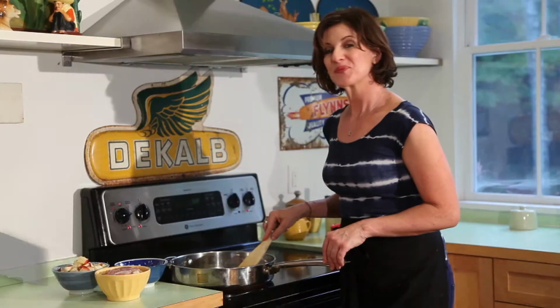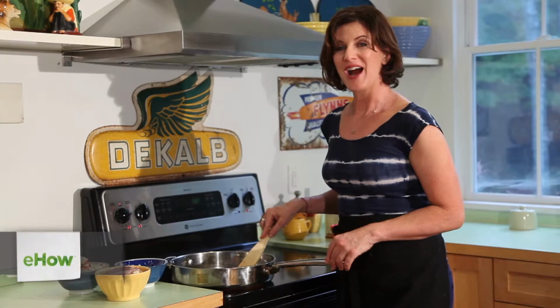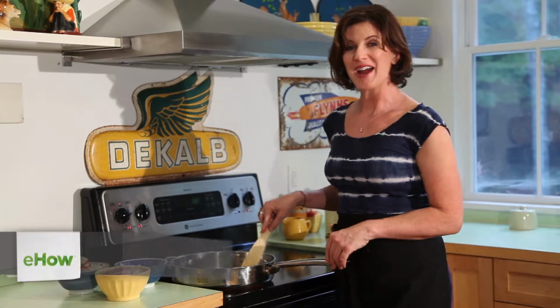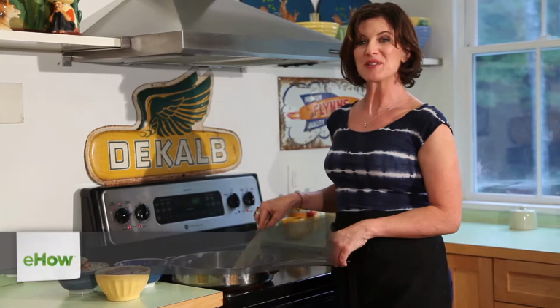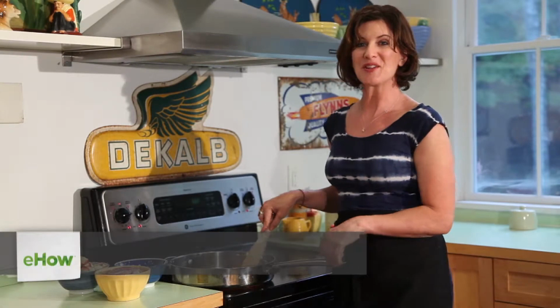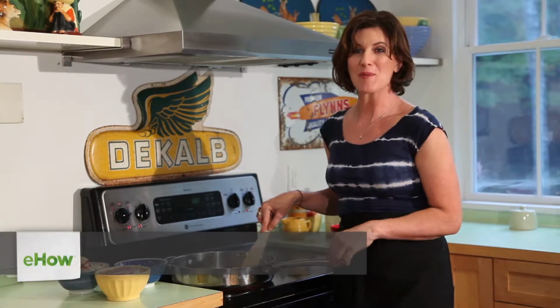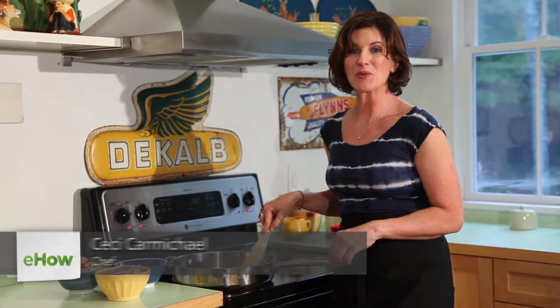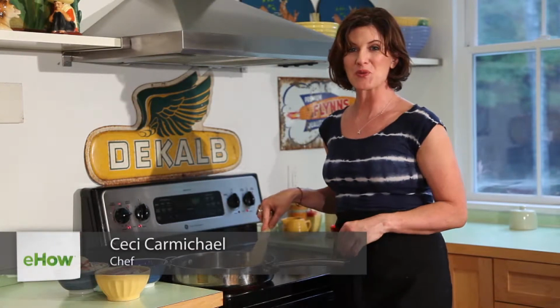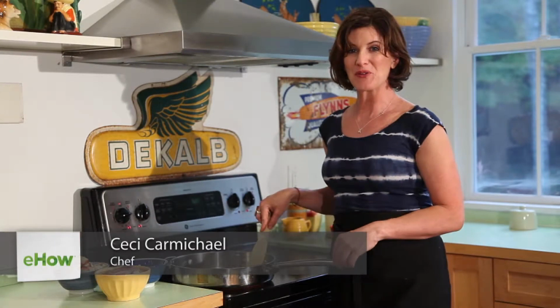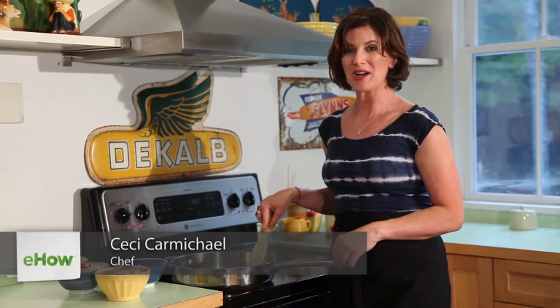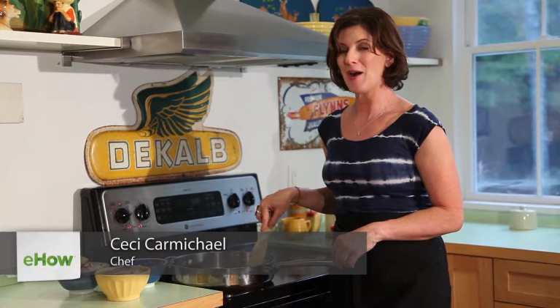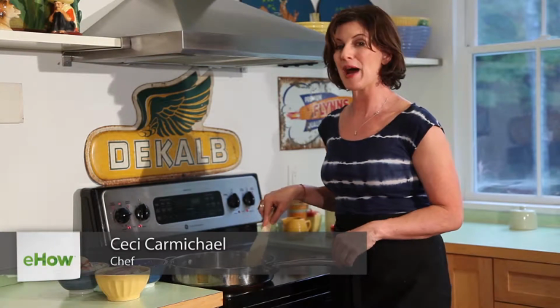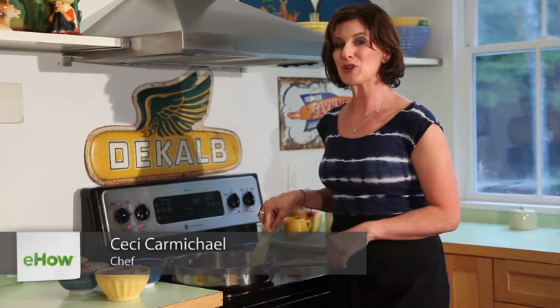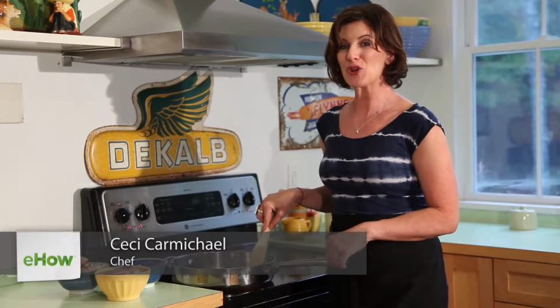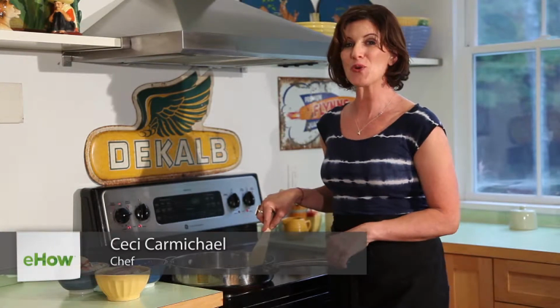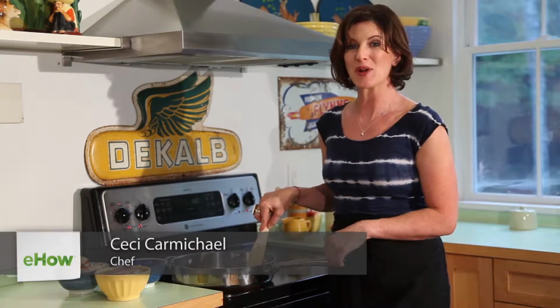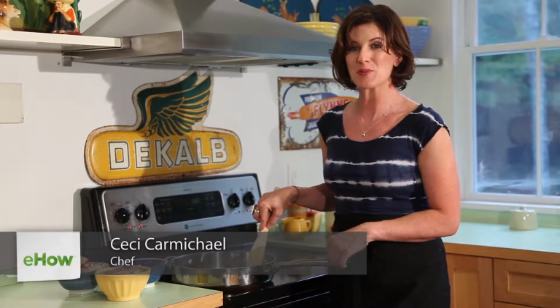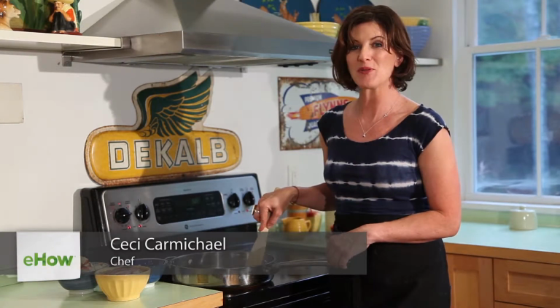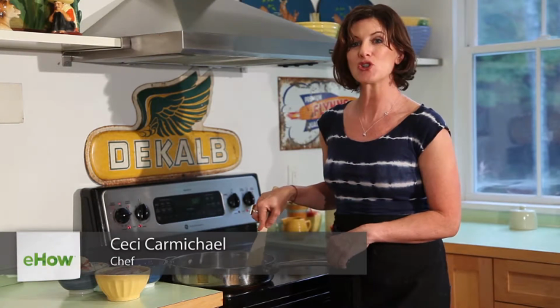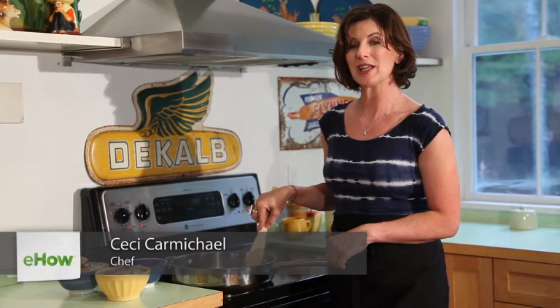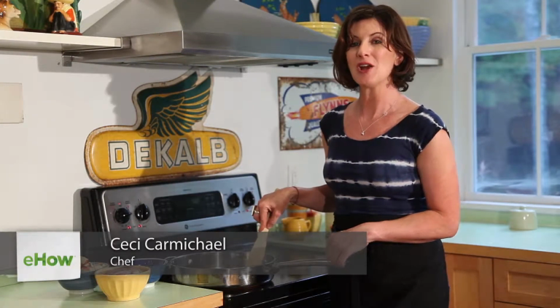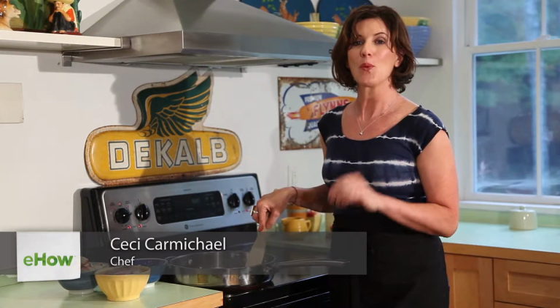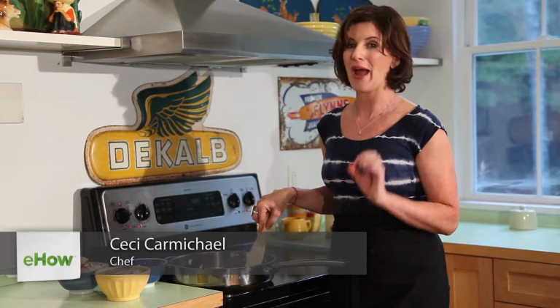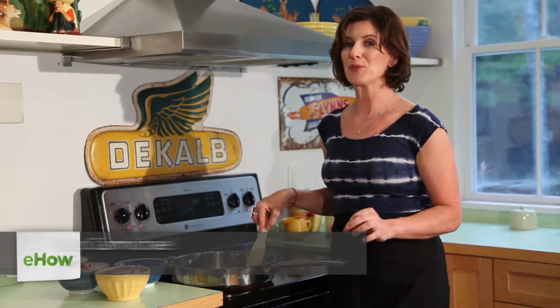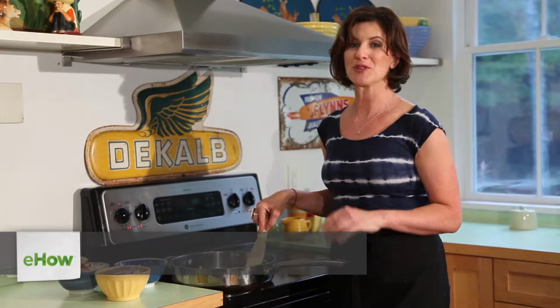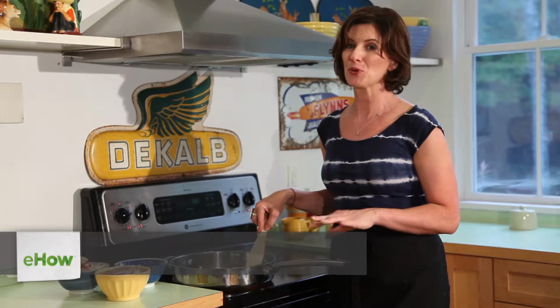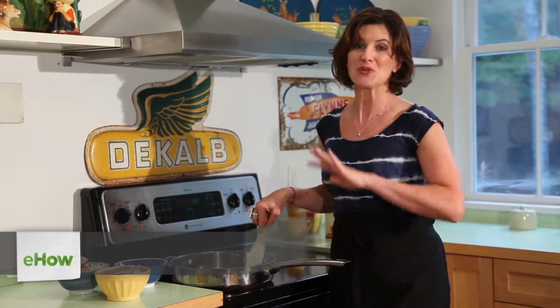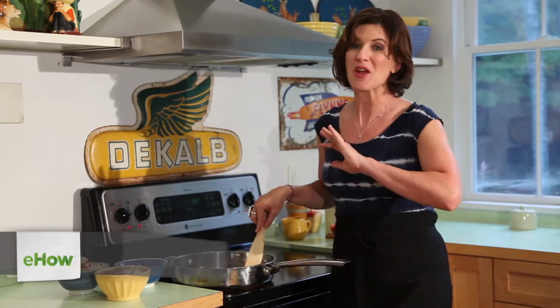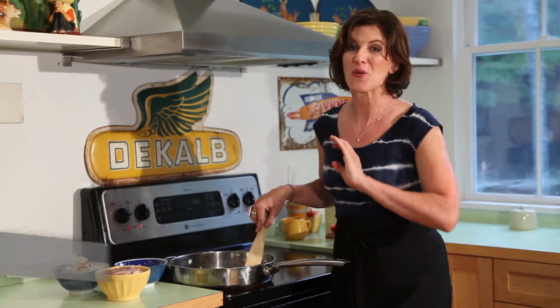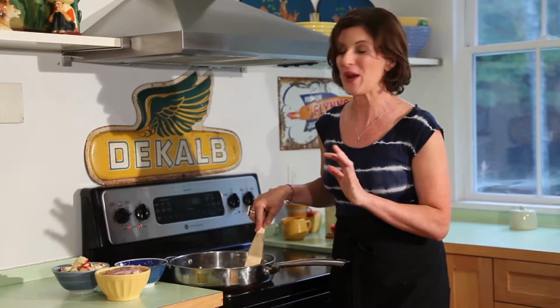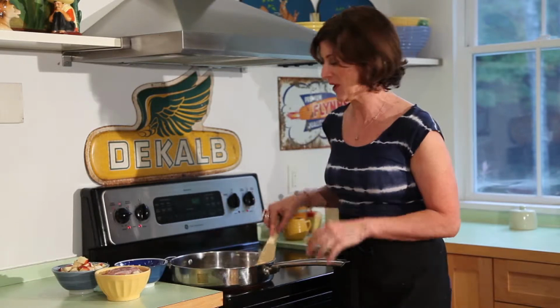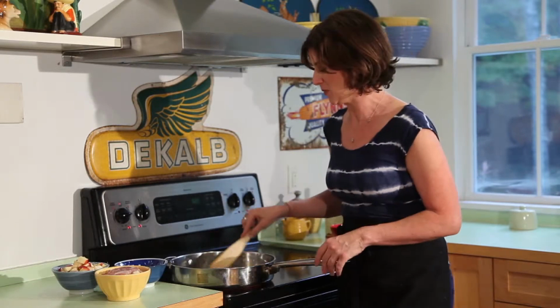Hi, I'm Cece Carmichael with Swellfood.com, and I'm going to show you a recipe for chicken with apples and prunes. Great recipe.